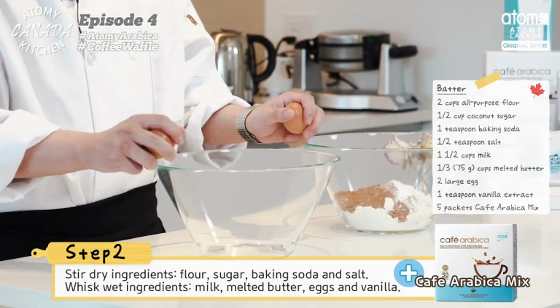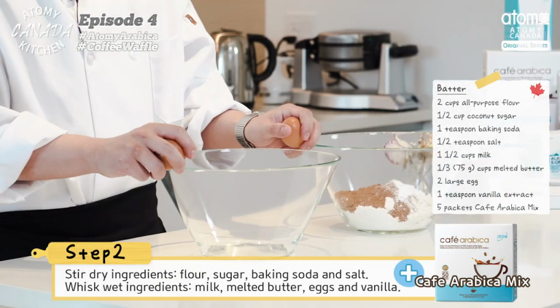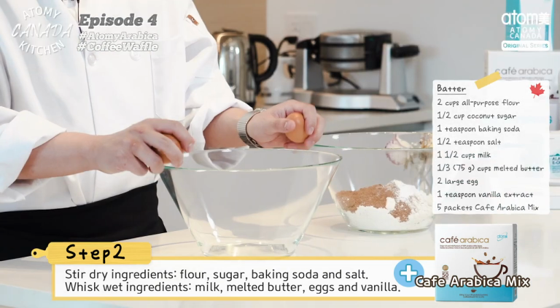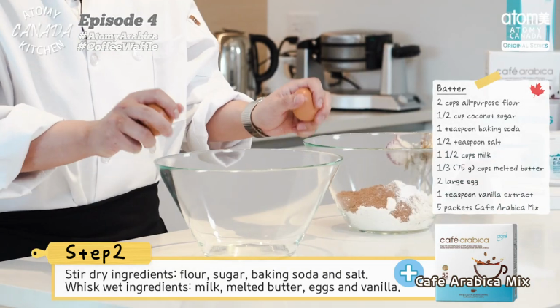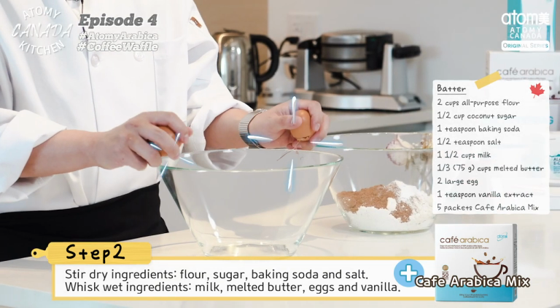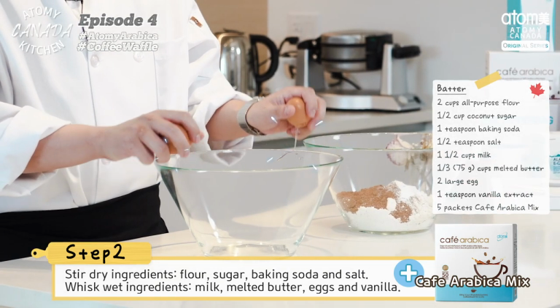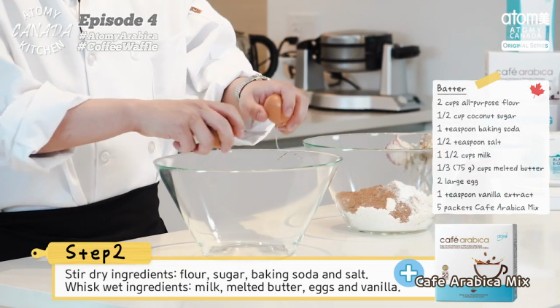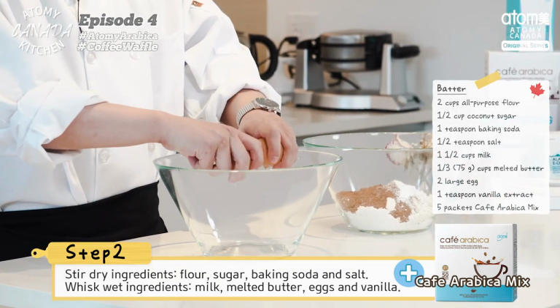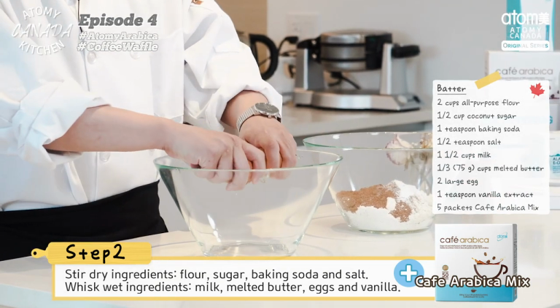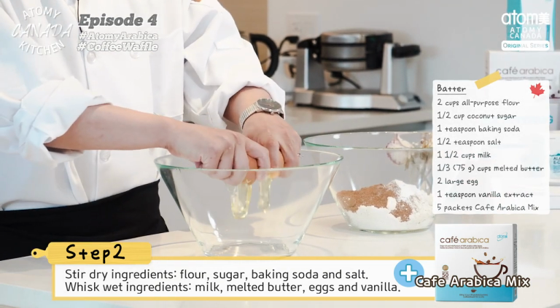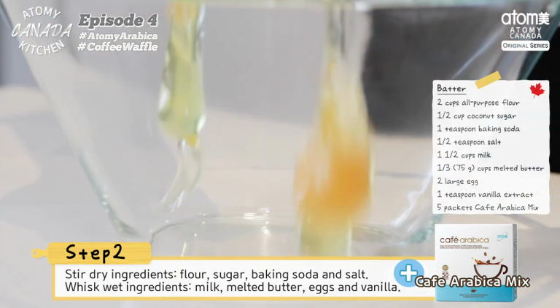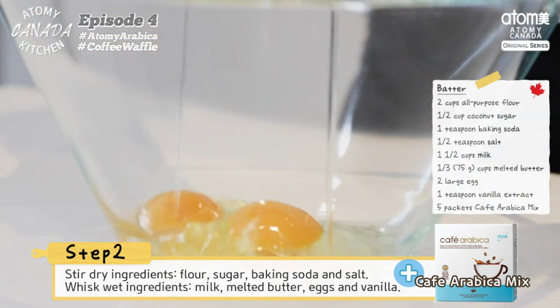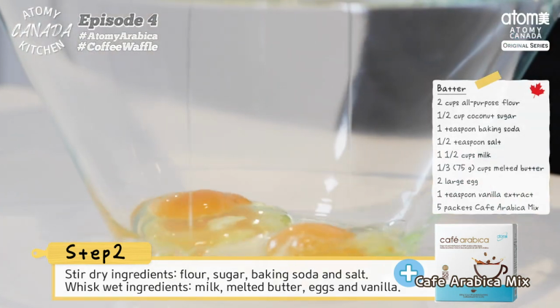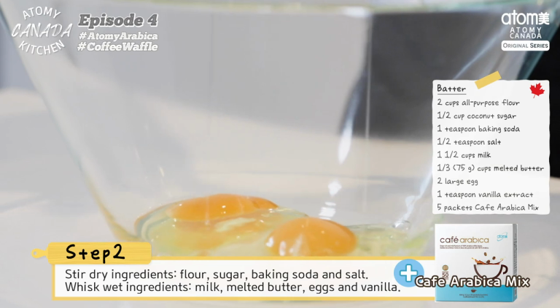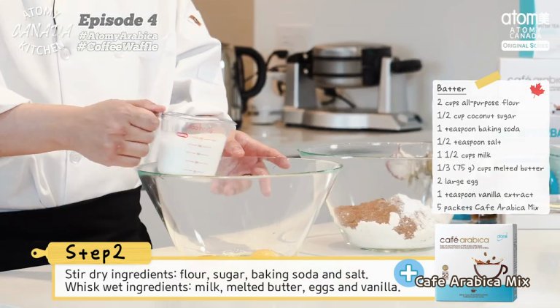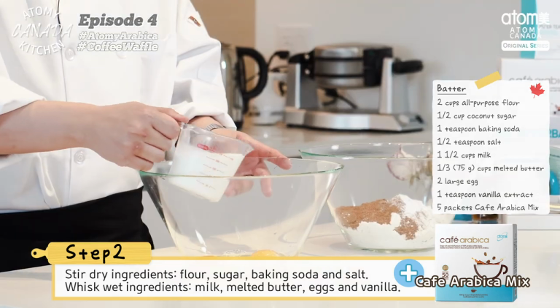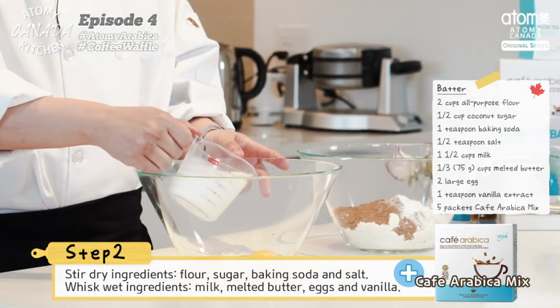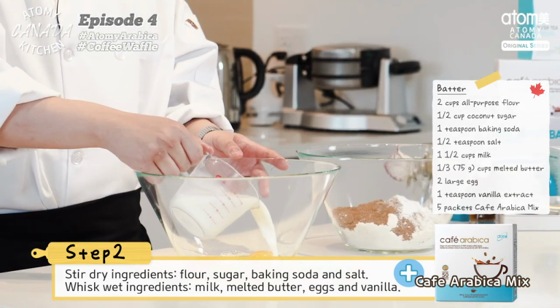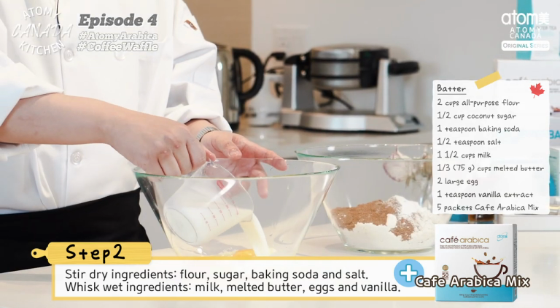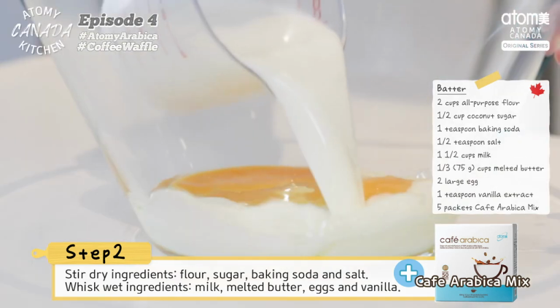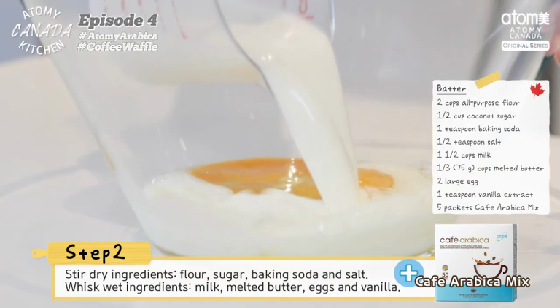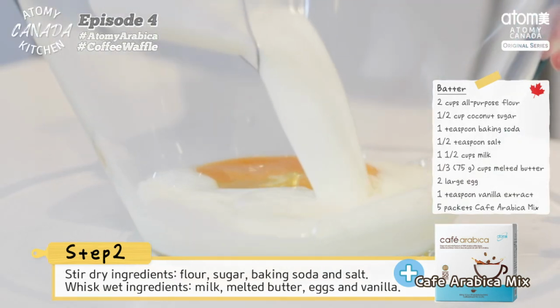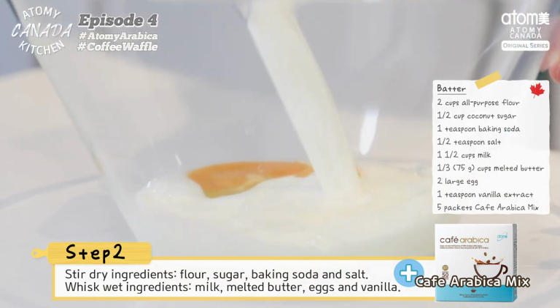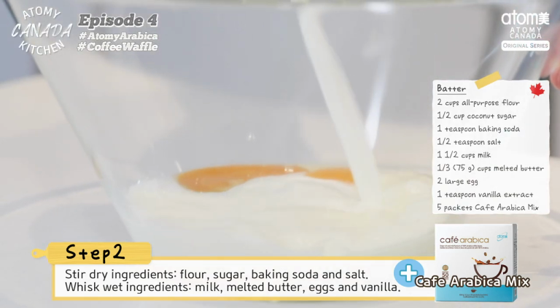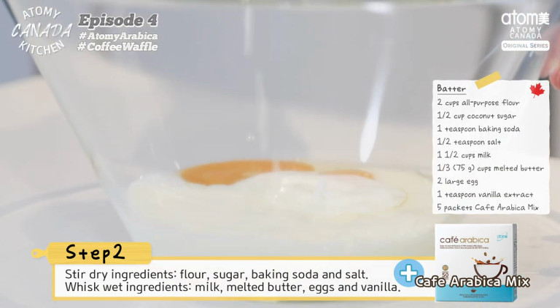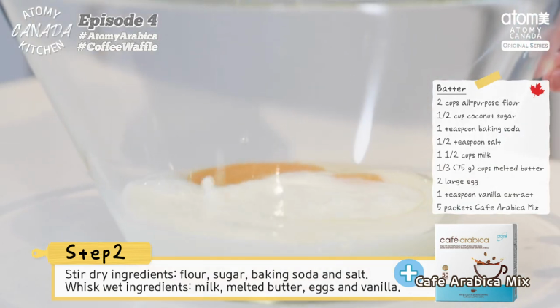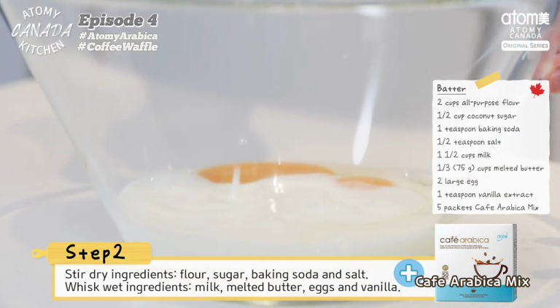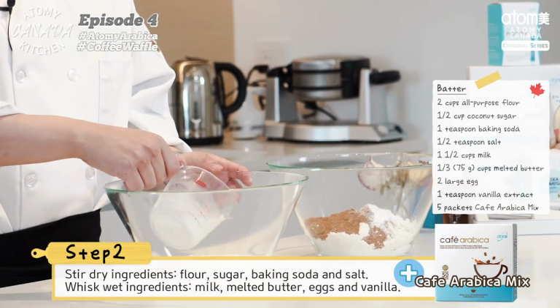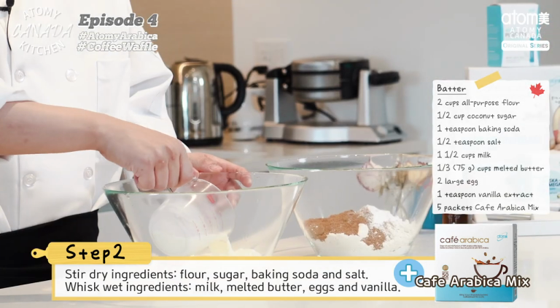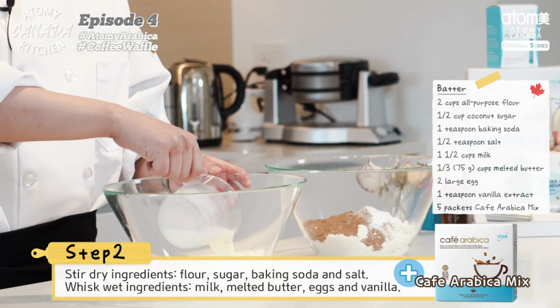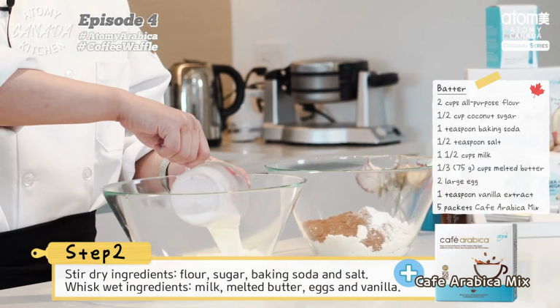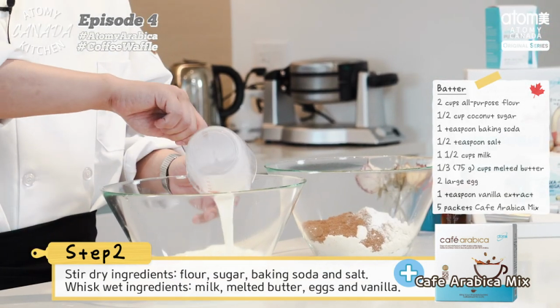And whisk wet ingredients — milk, melted butter, eggs, vanilla, and cafe arabica mix — in another bowl.